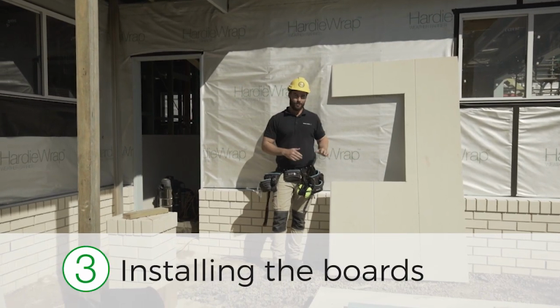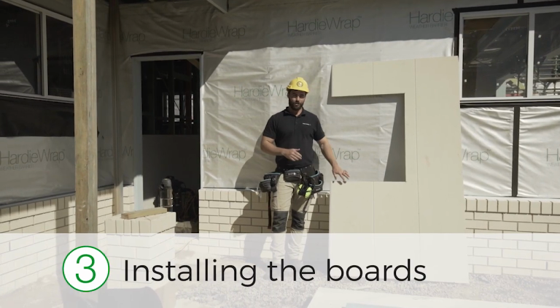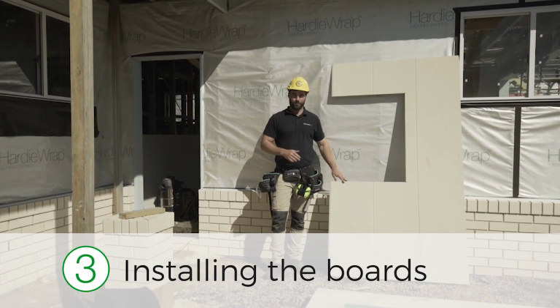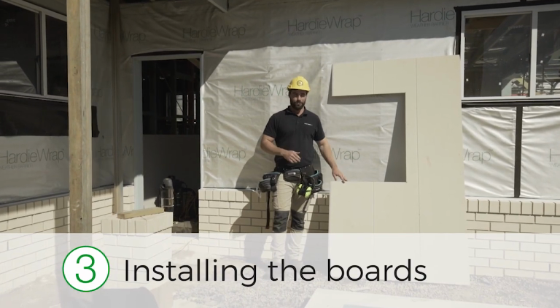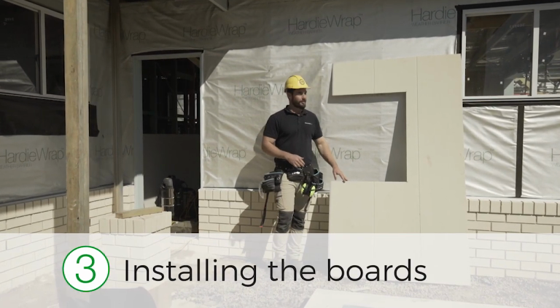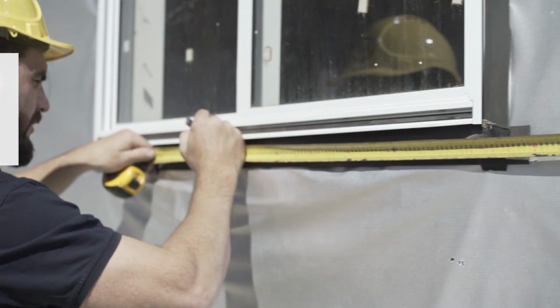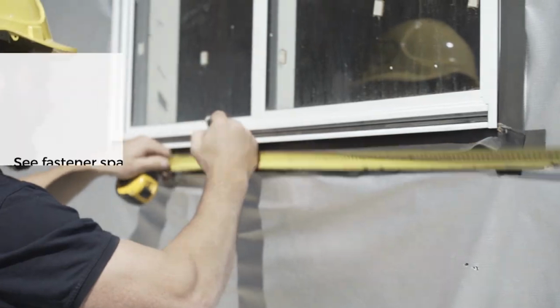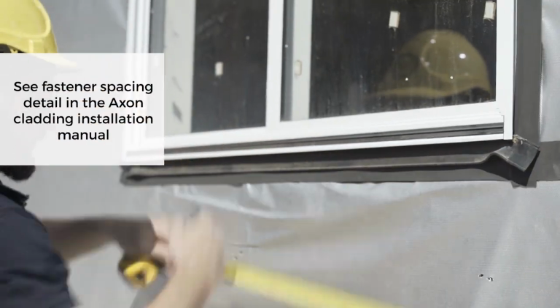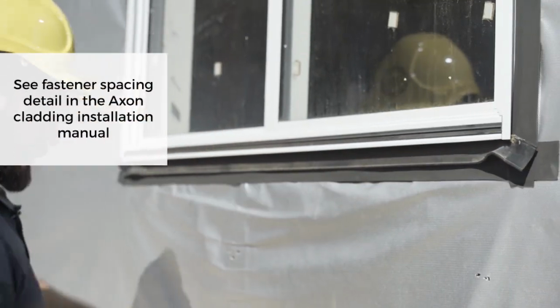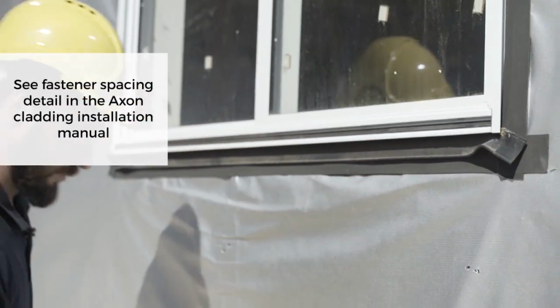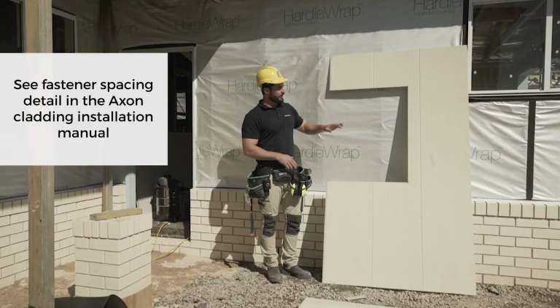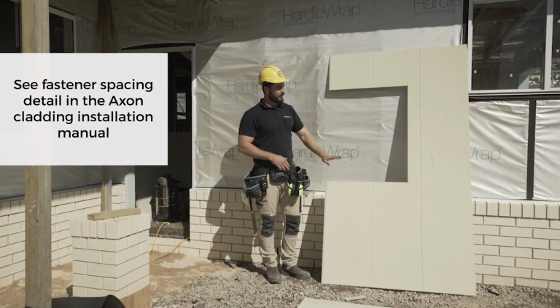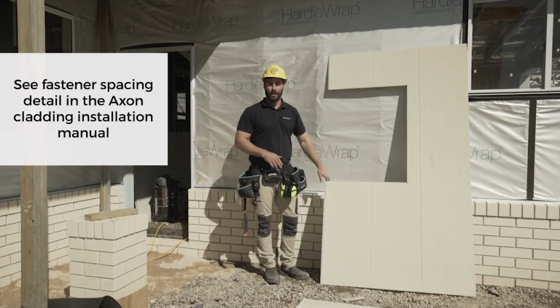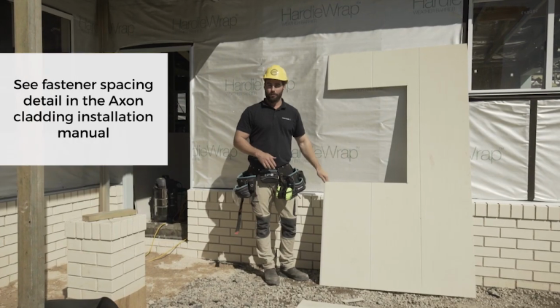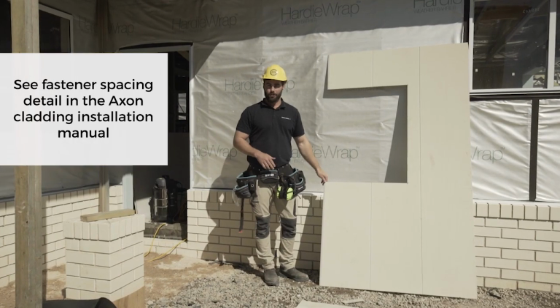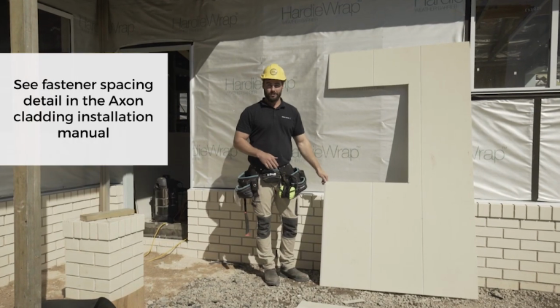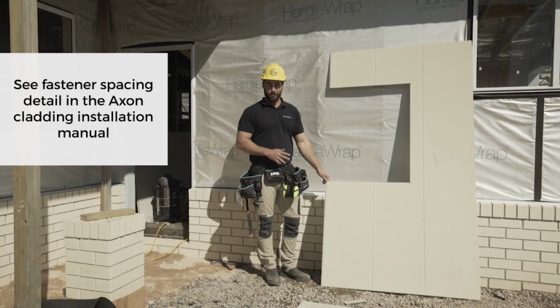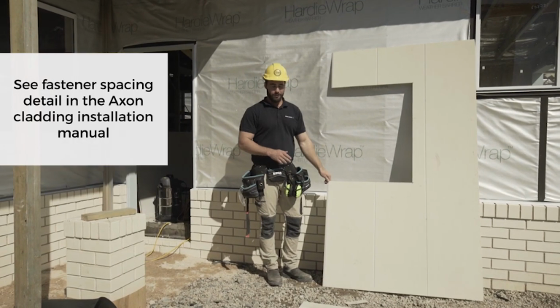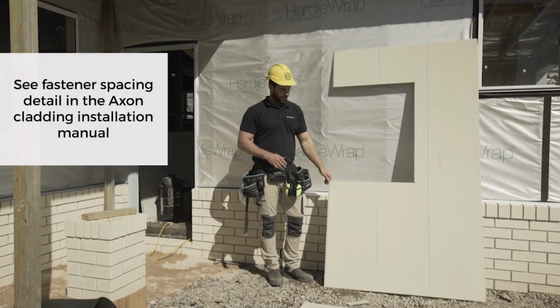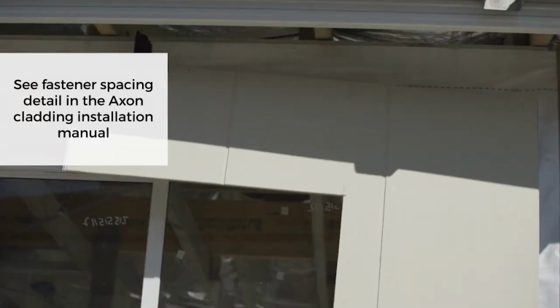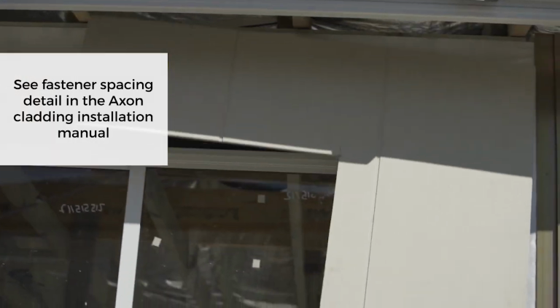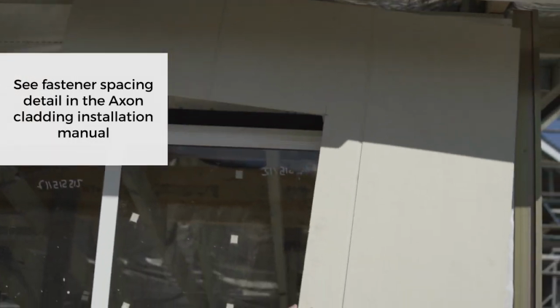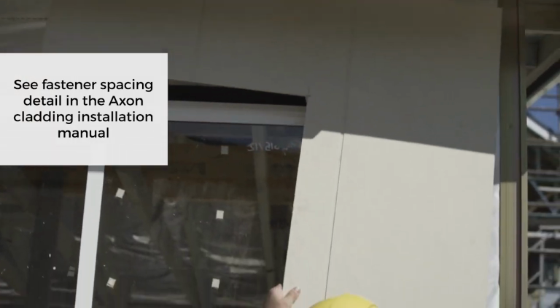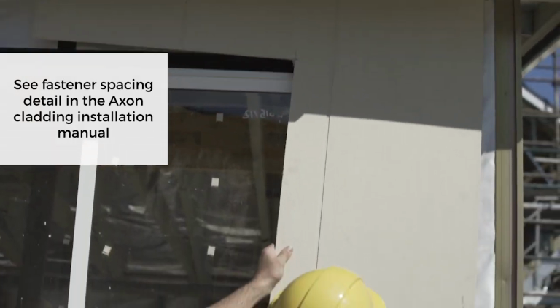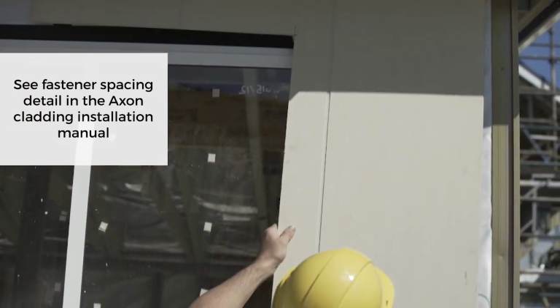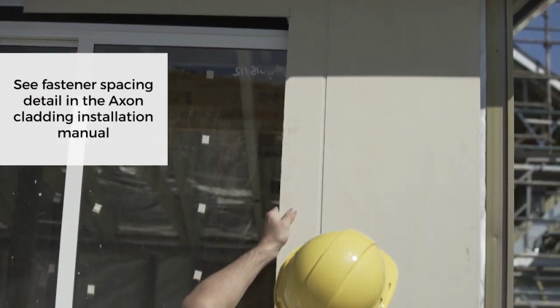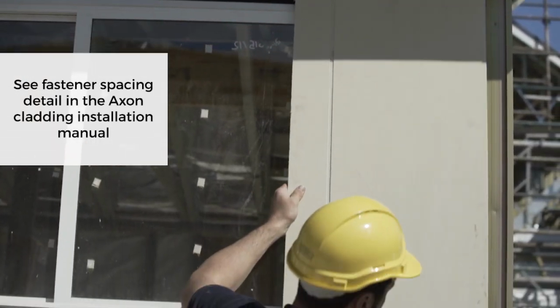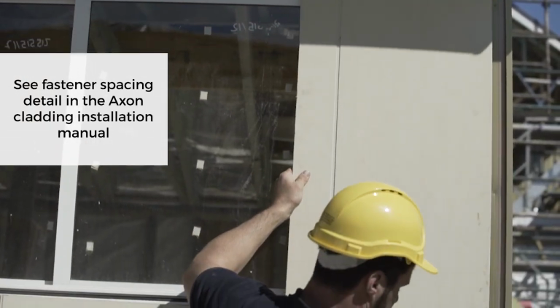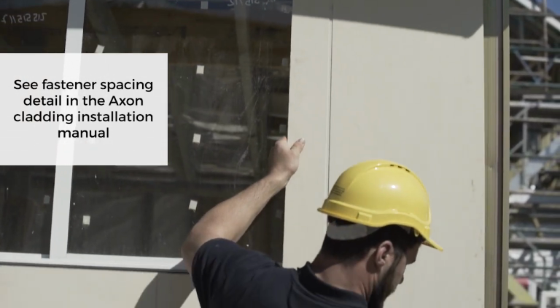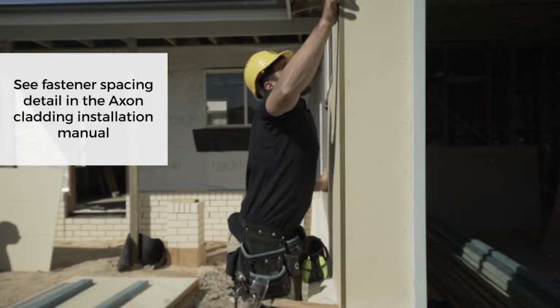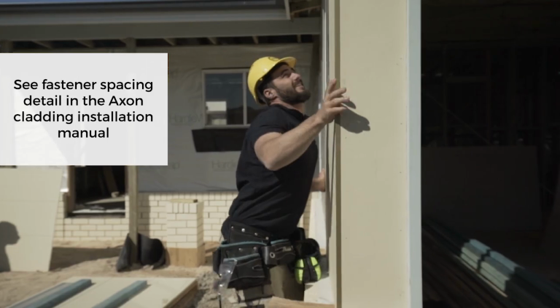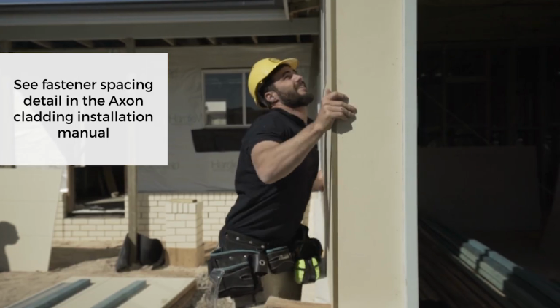Step three: installing the board. Measure your opening, cut your board to suit, and make sure you install the underlap sheet first.